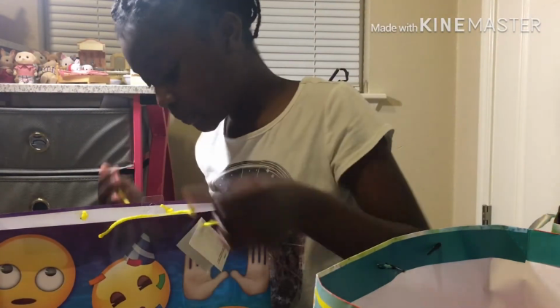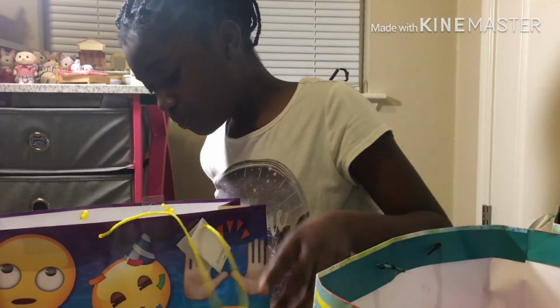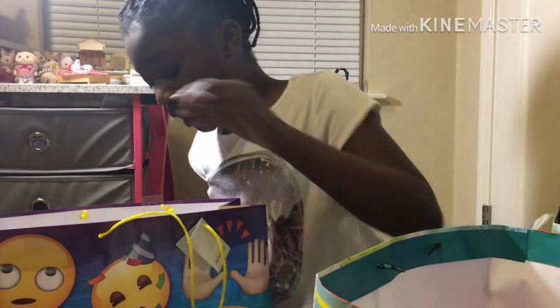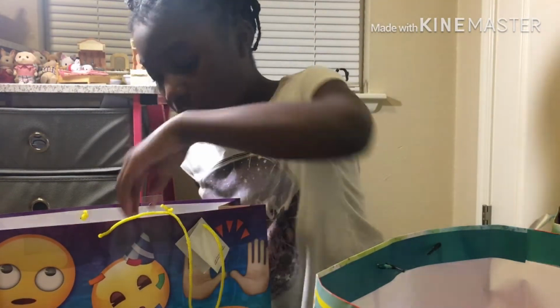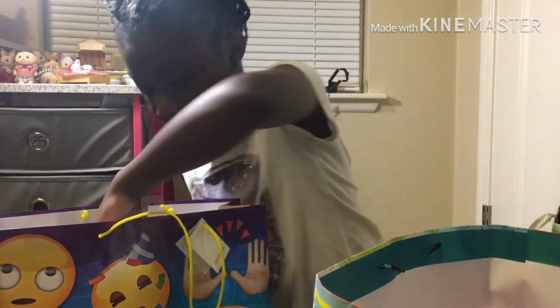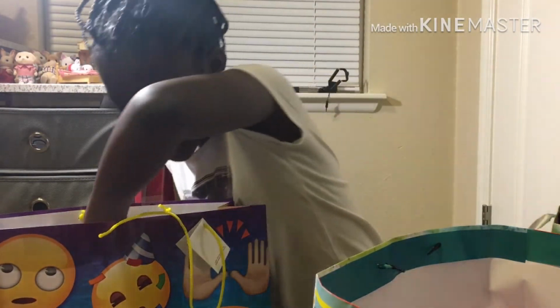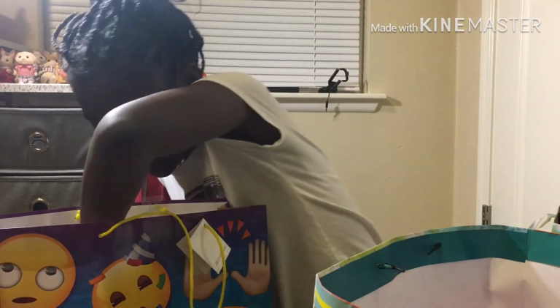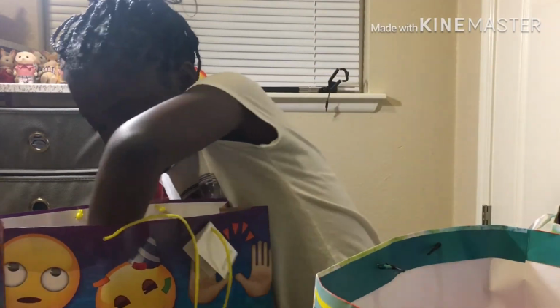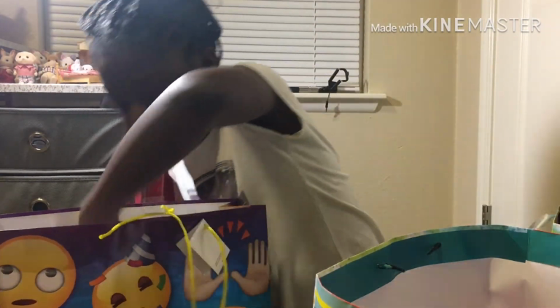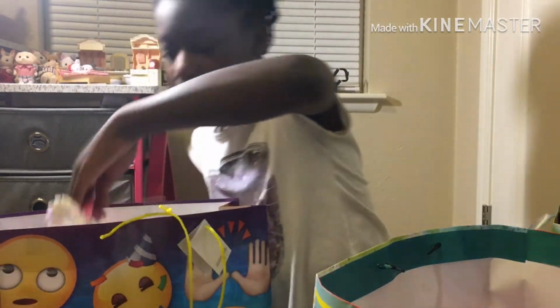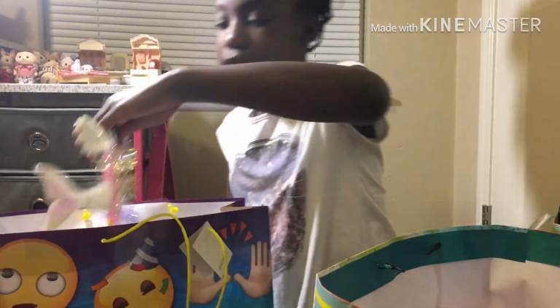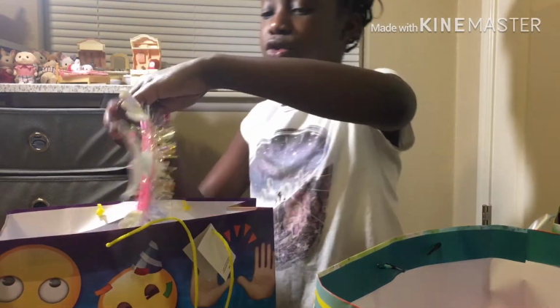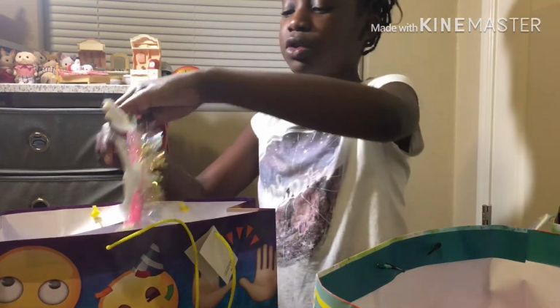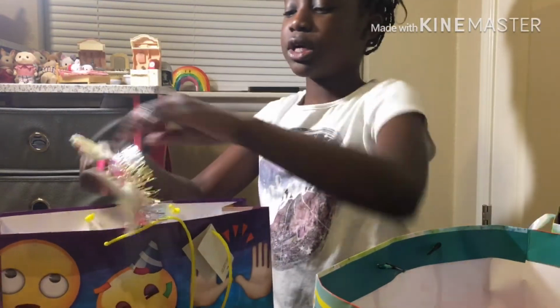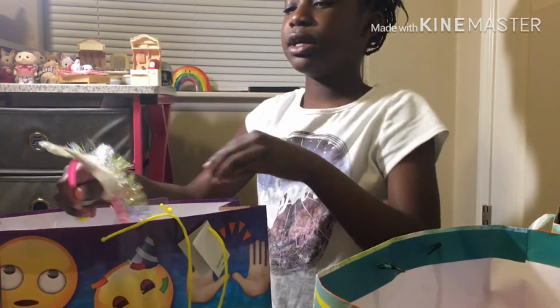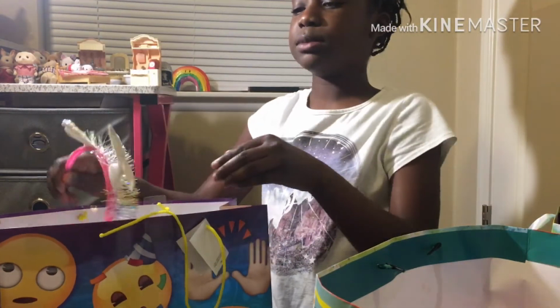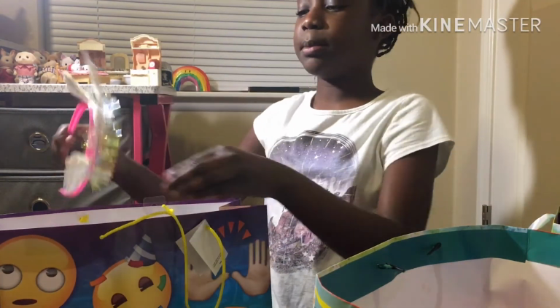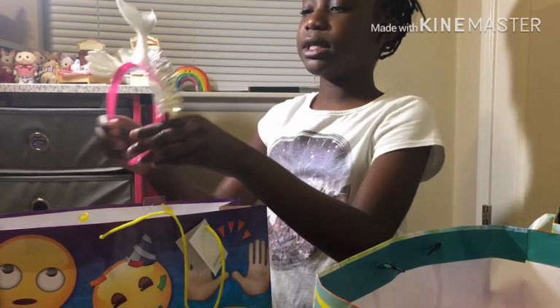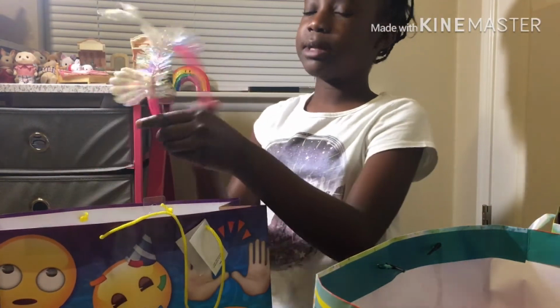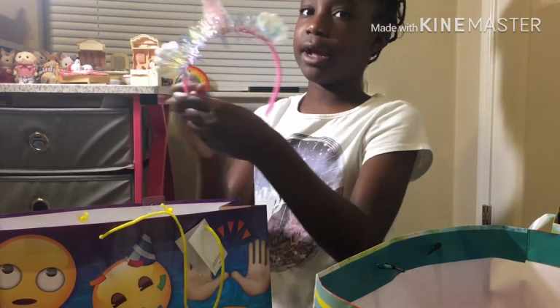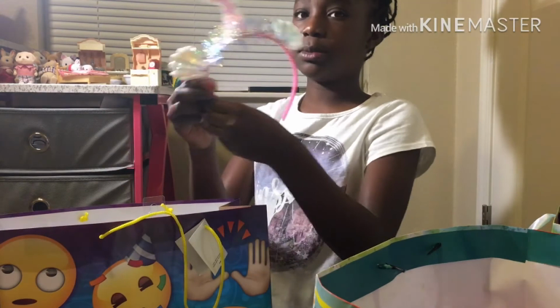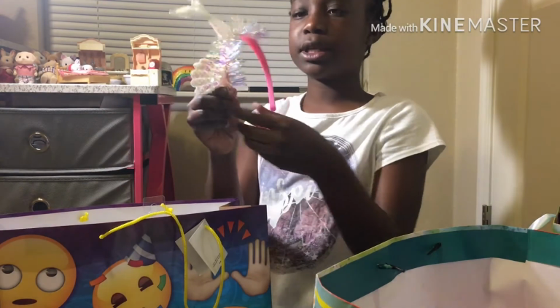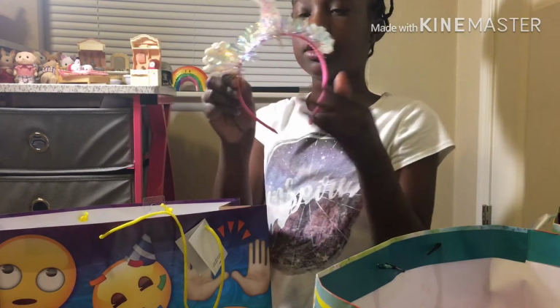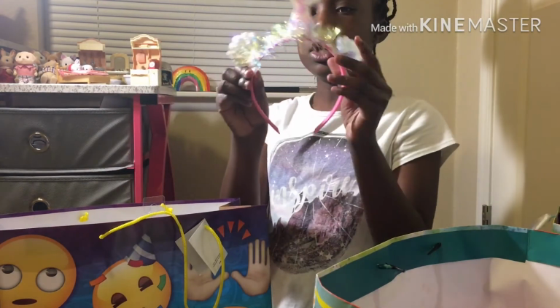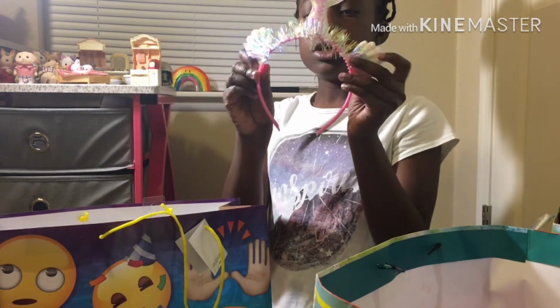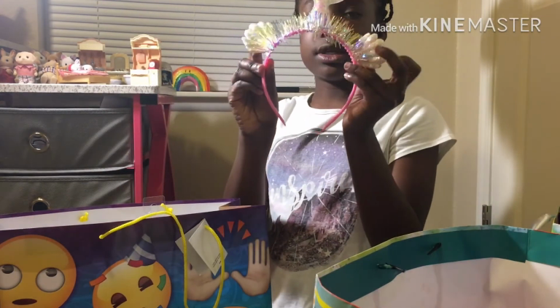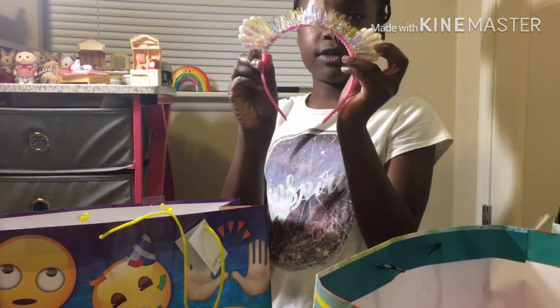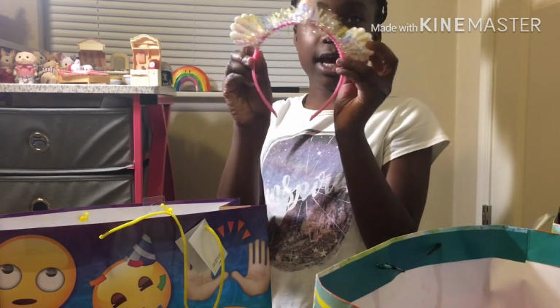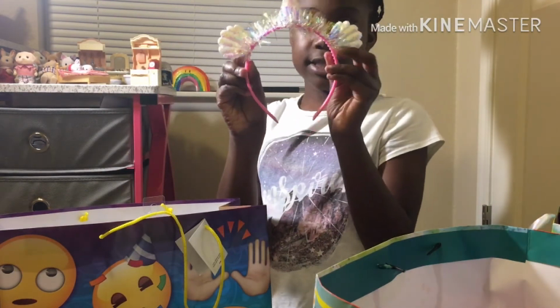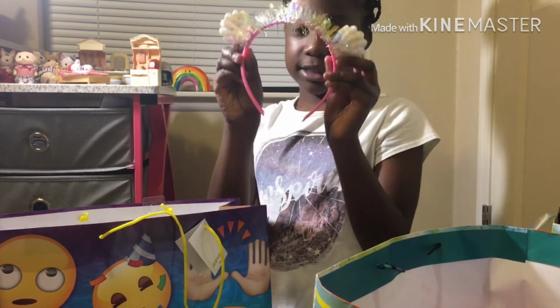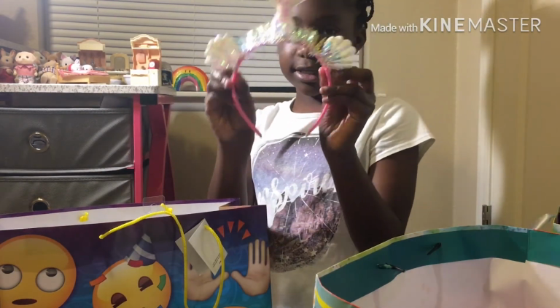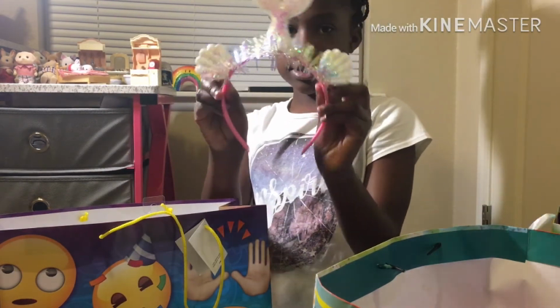I also got this because it was mermaid themed and I was the birthday girl, so I definitely had to get this.